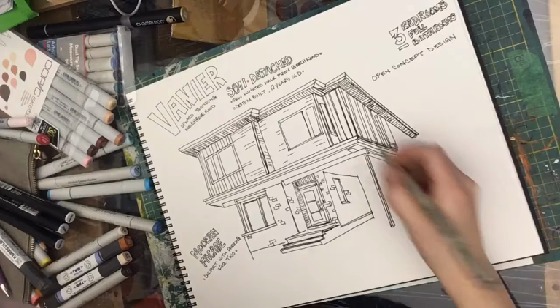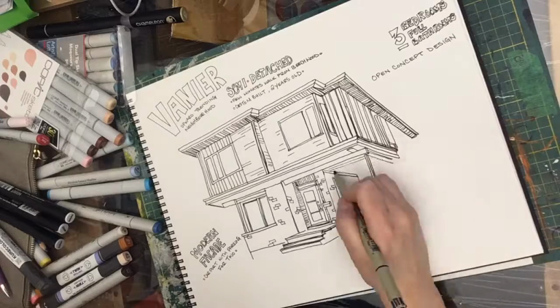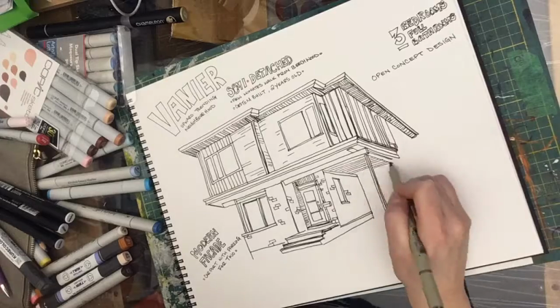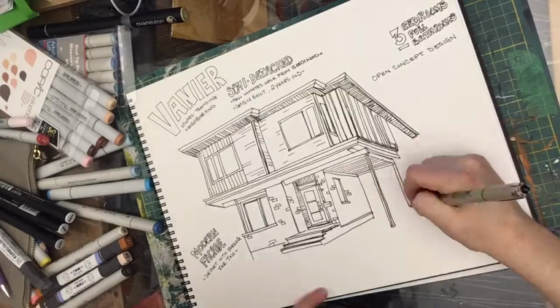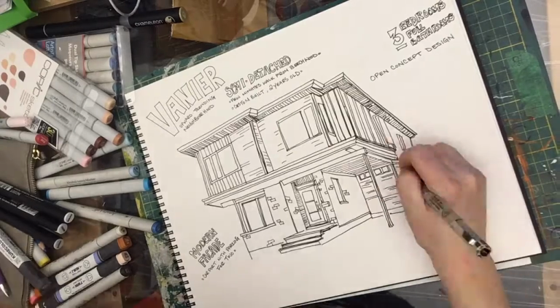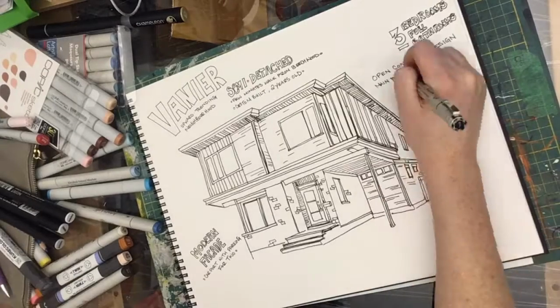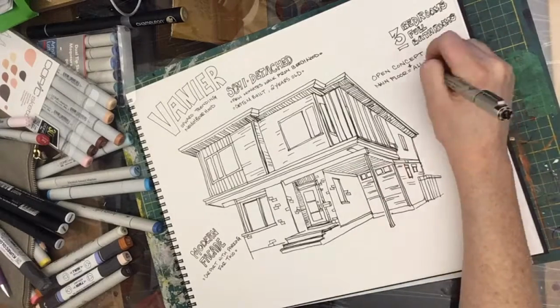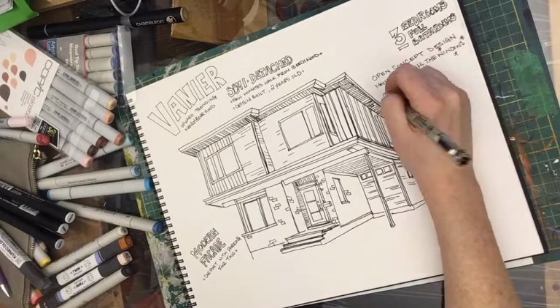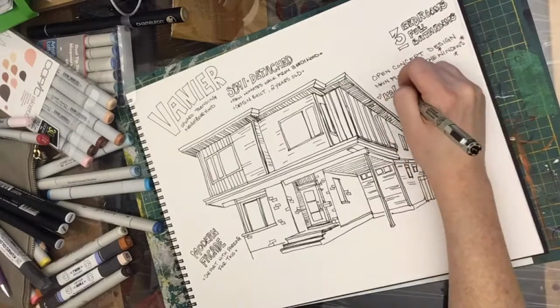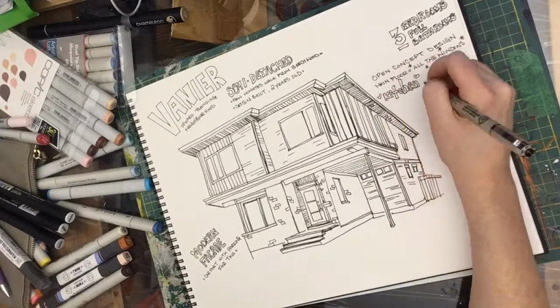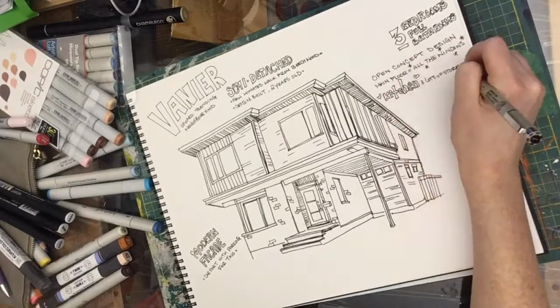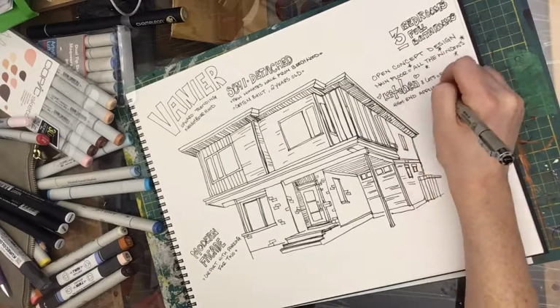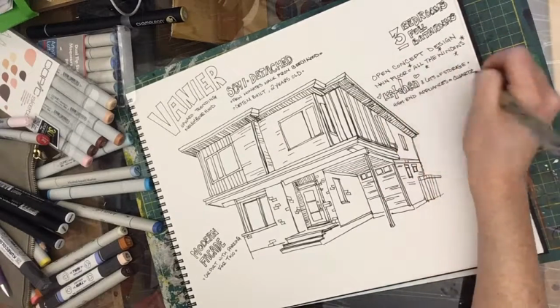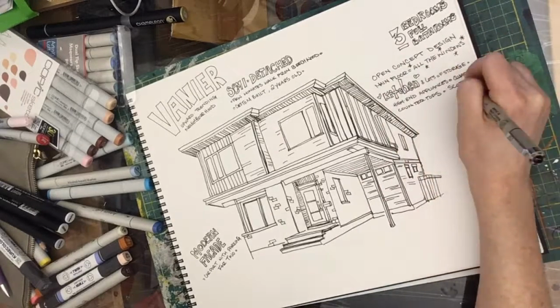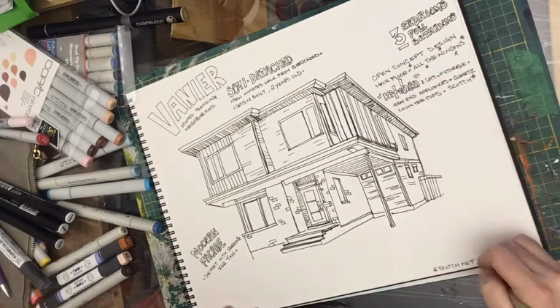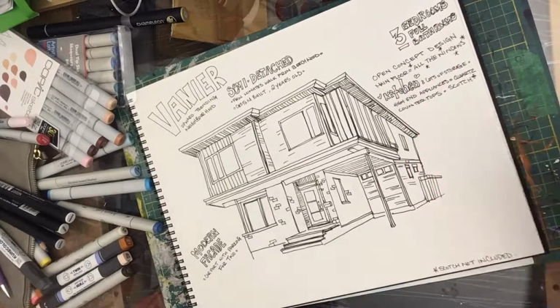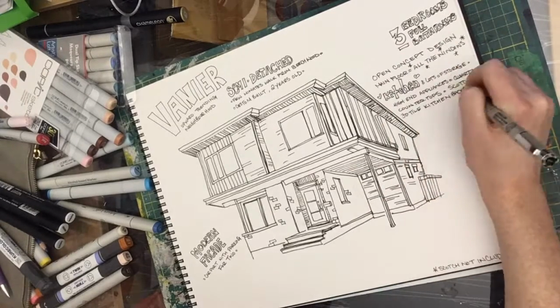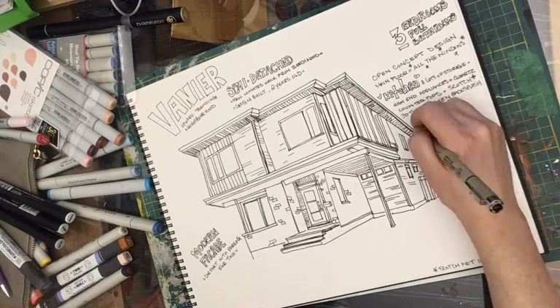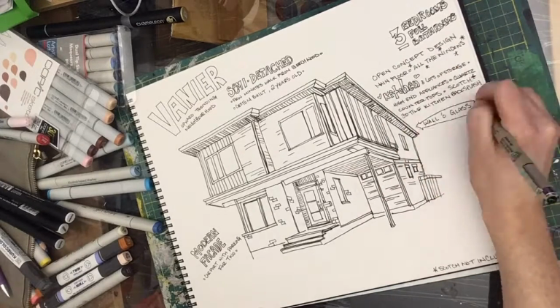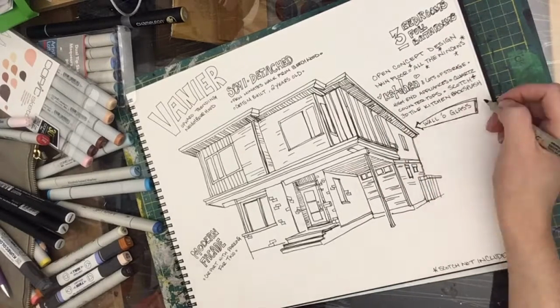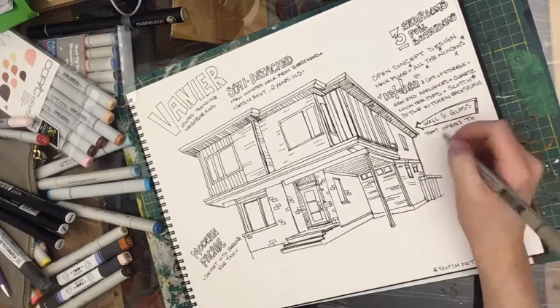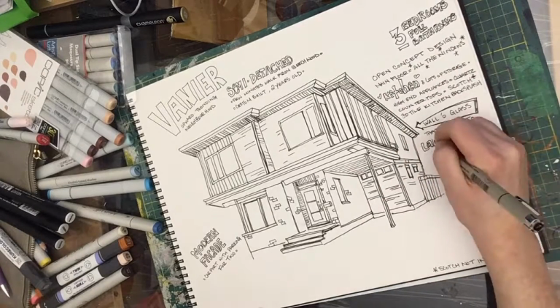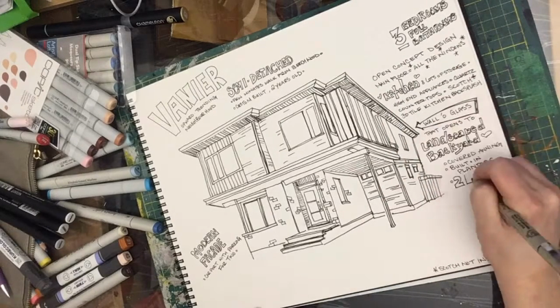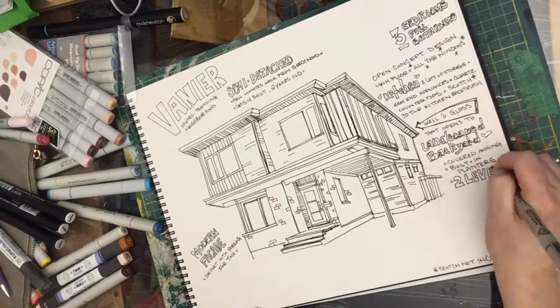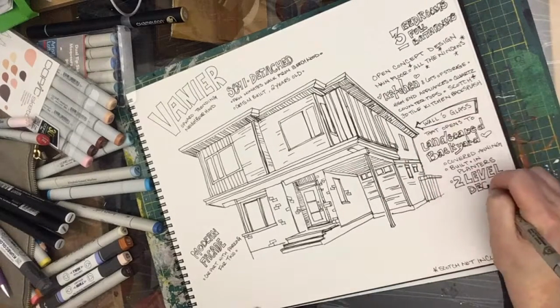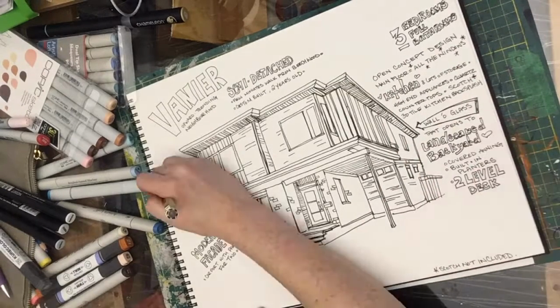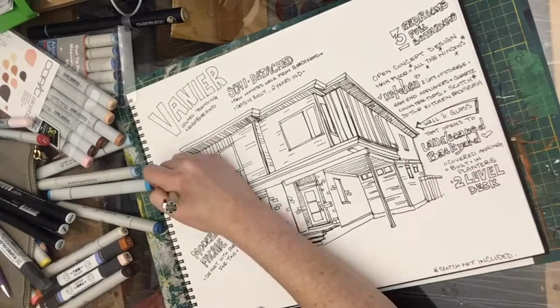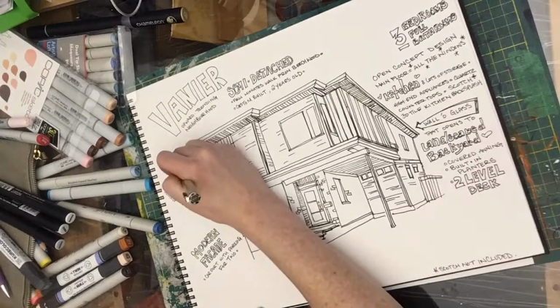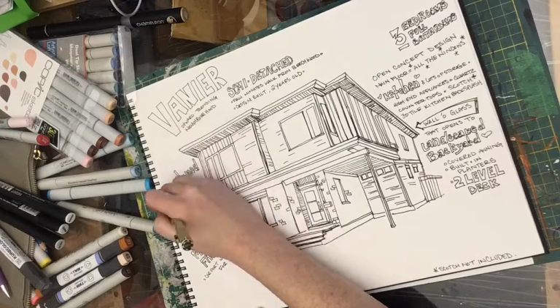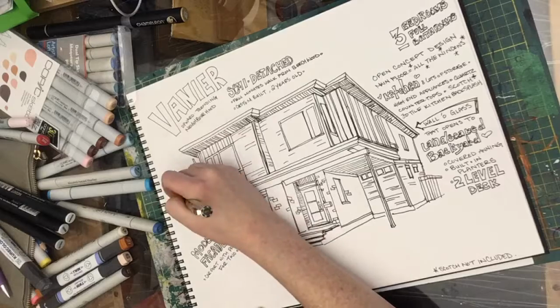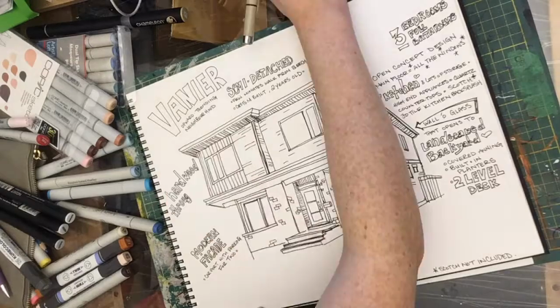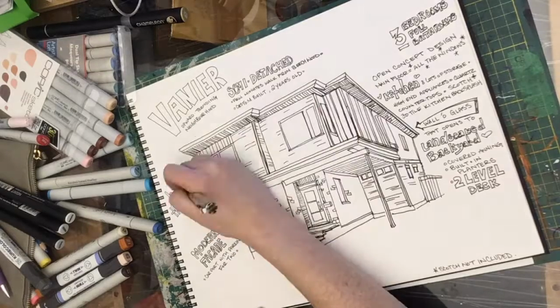It's got a great modern façade with a carport and parking for two. It's 3 bedrooms, 3 full bathrooms with an open concept design.